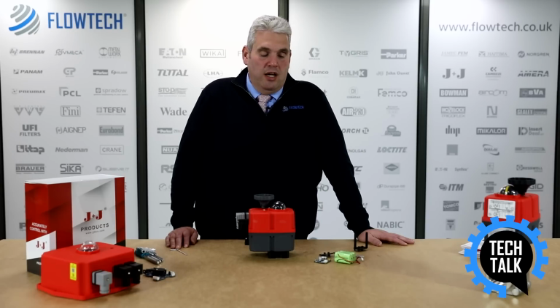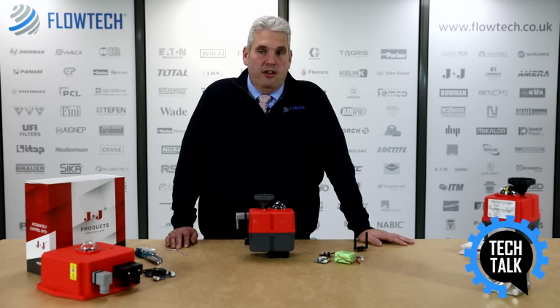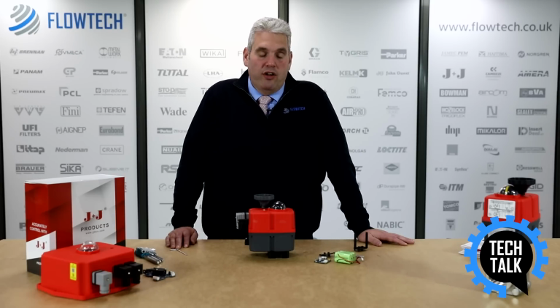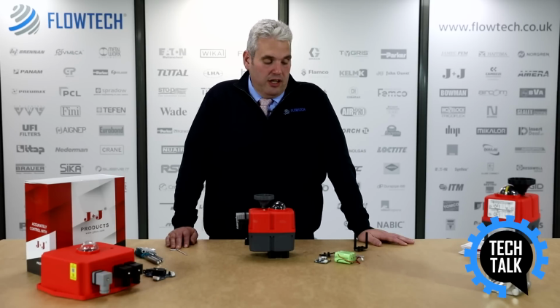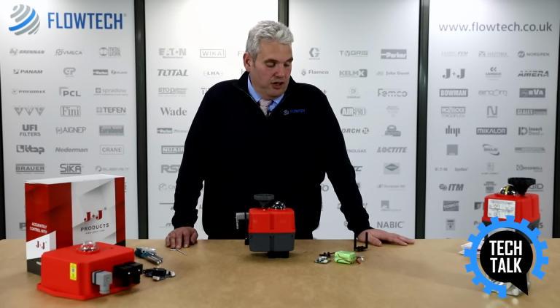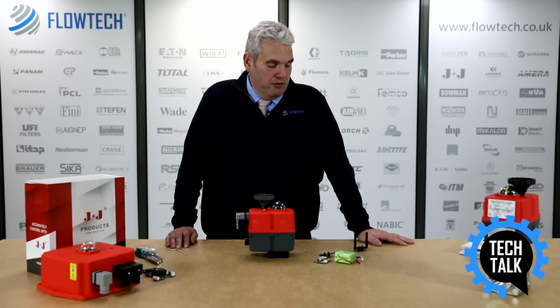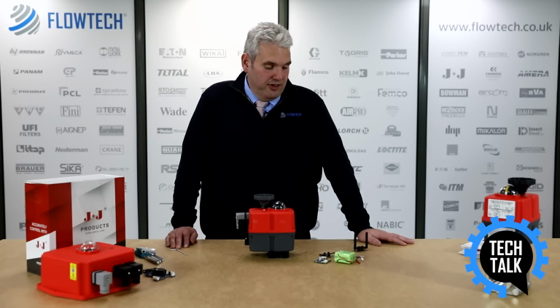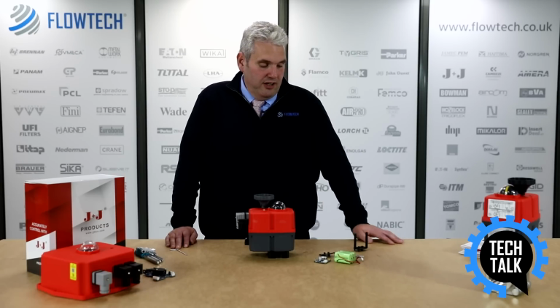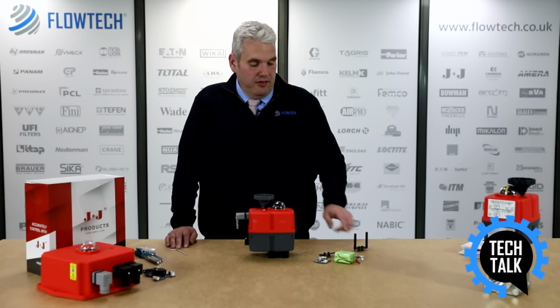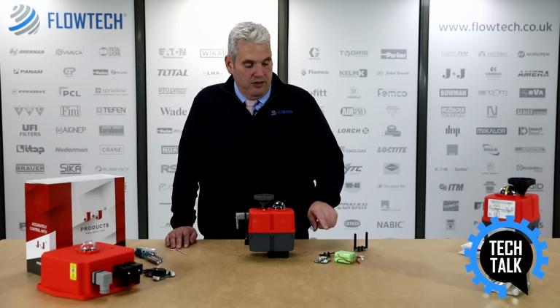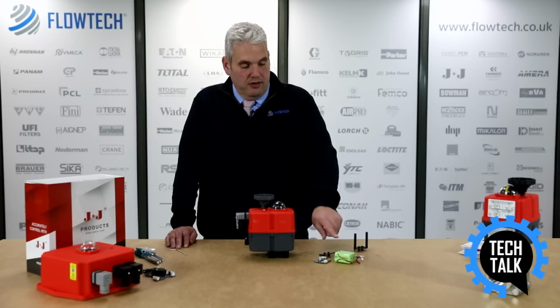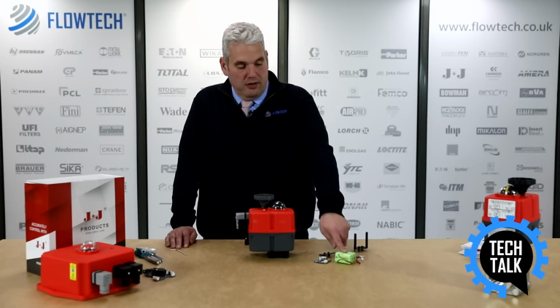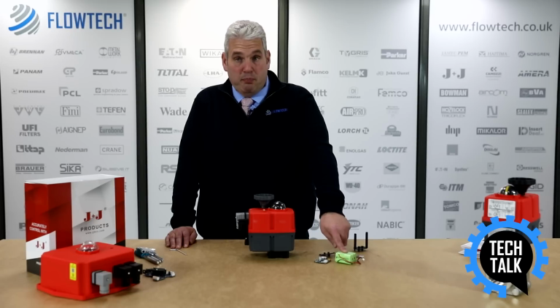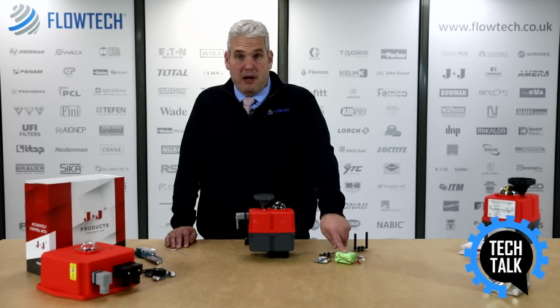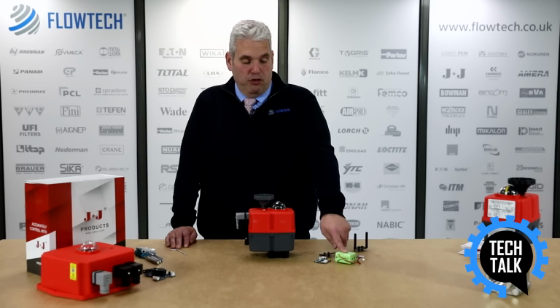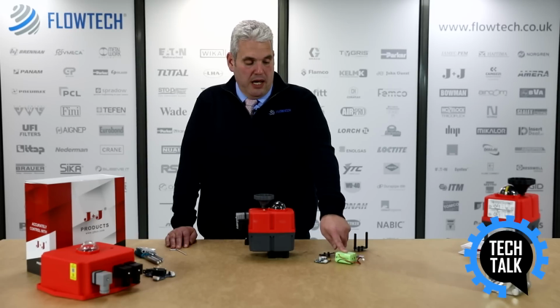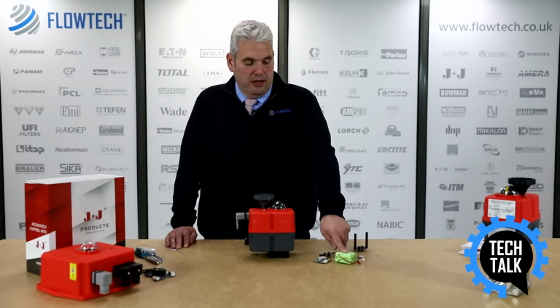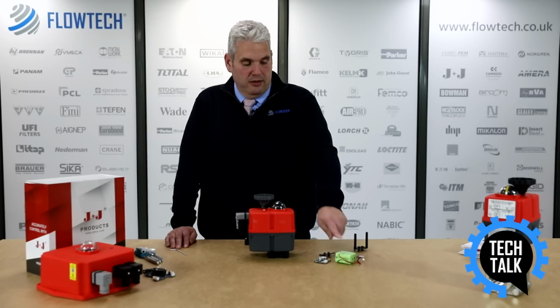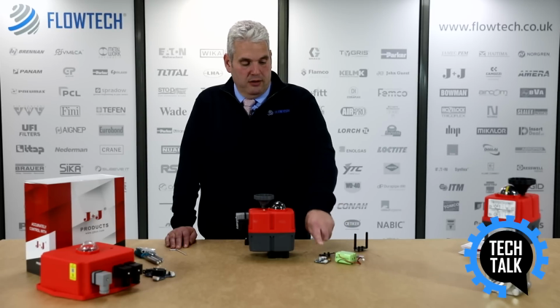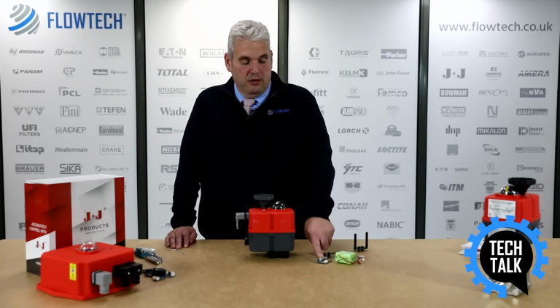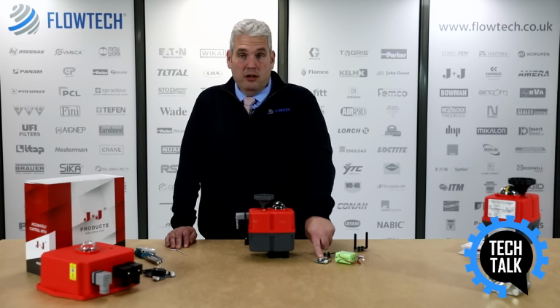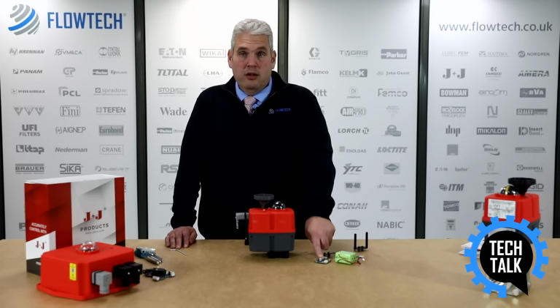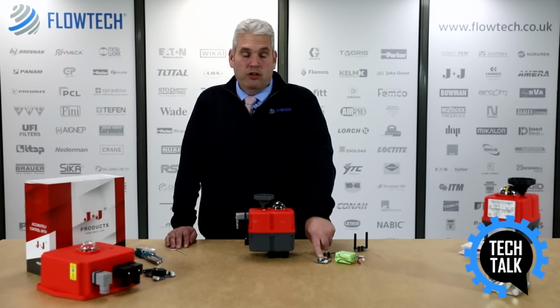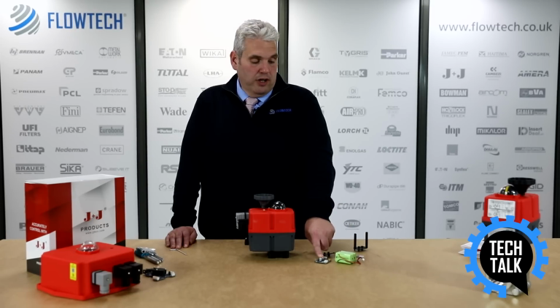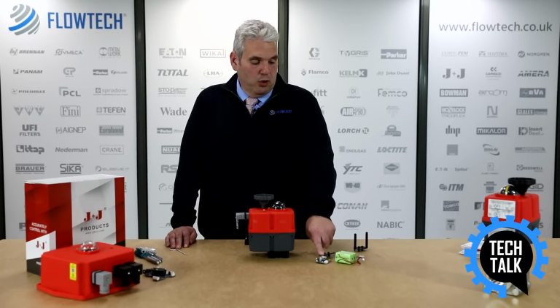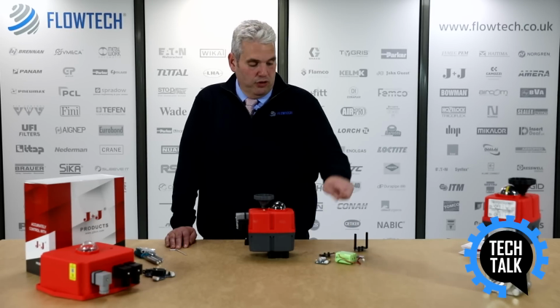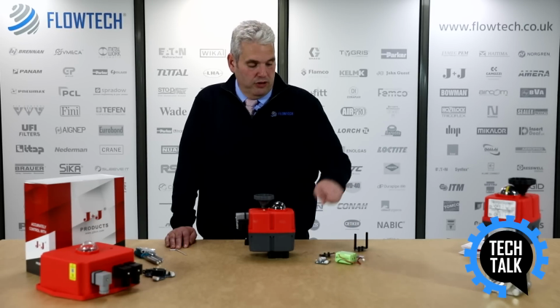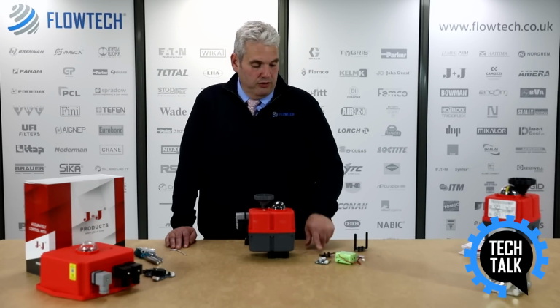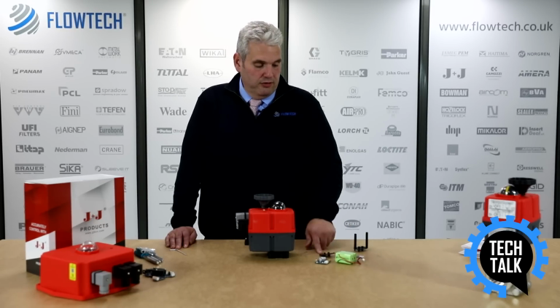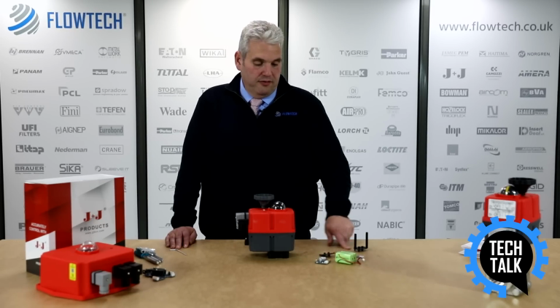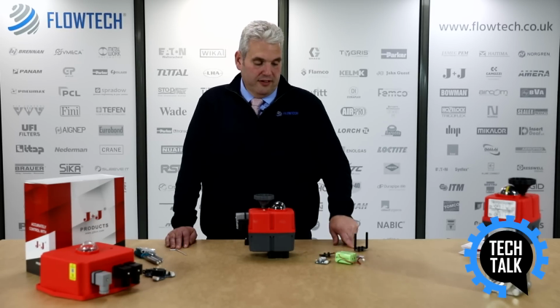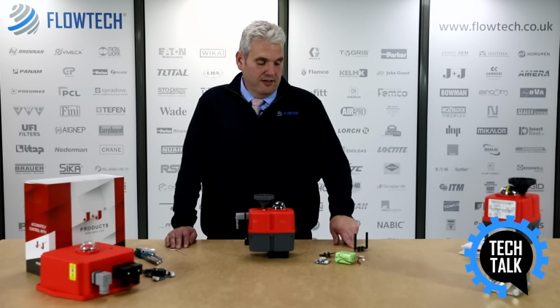Inside the kit you will receive a battery pack, circuit board, and fixings.